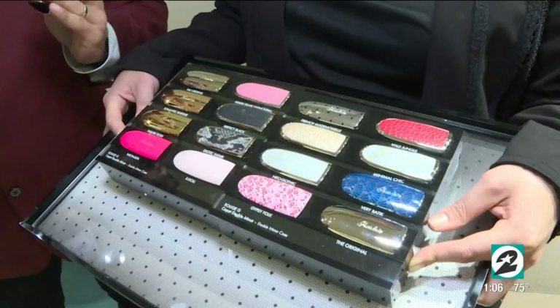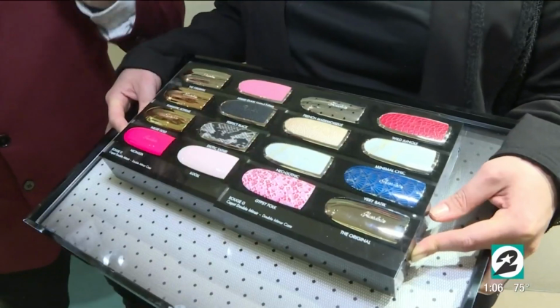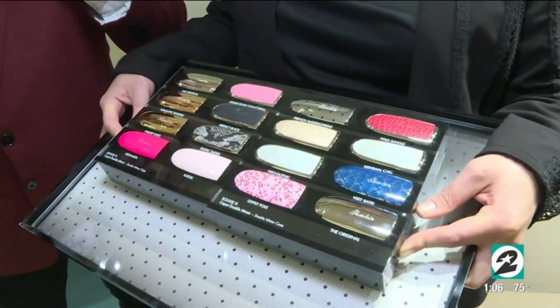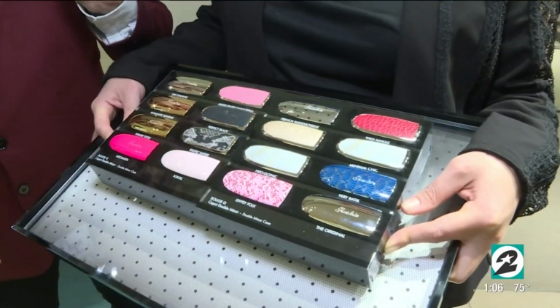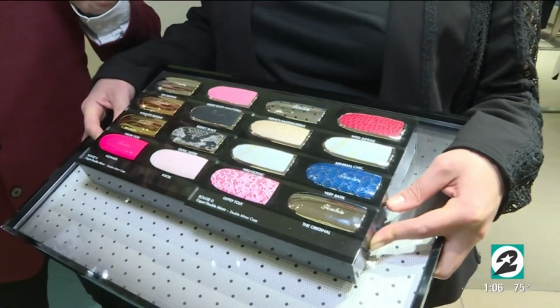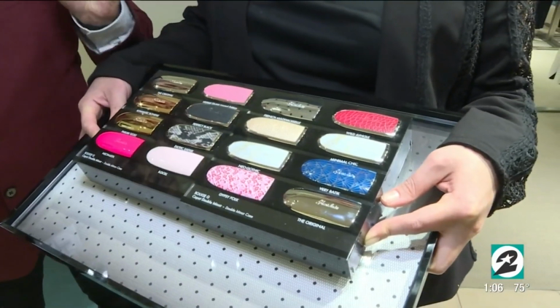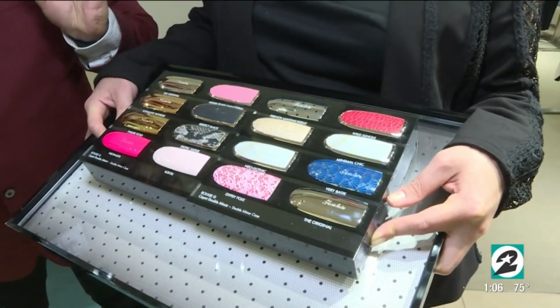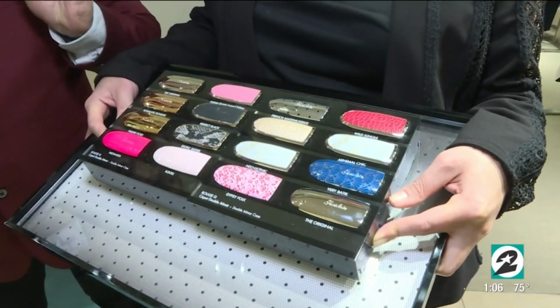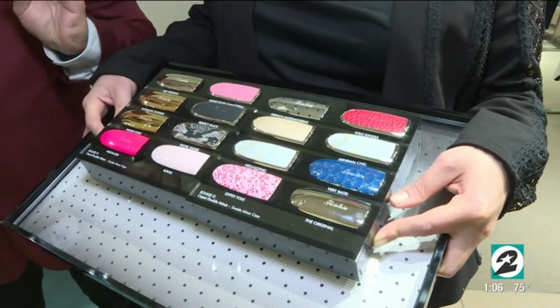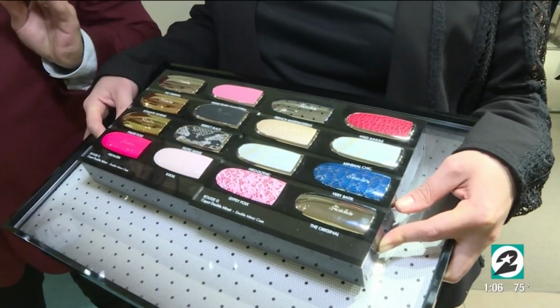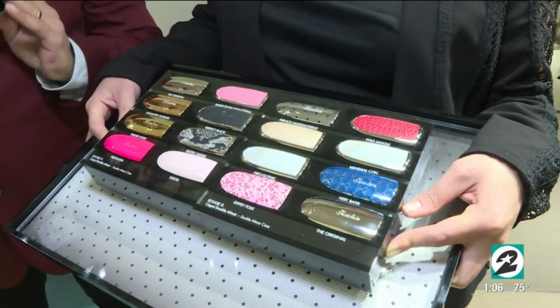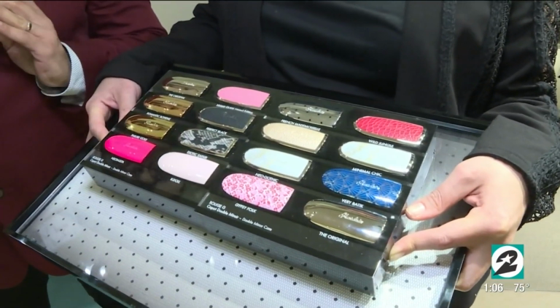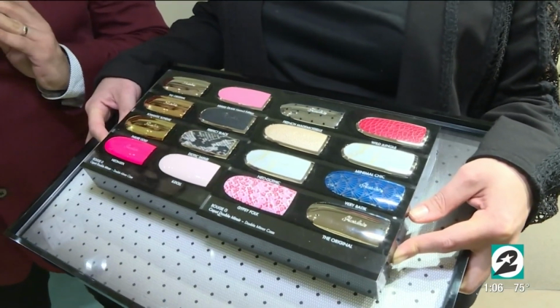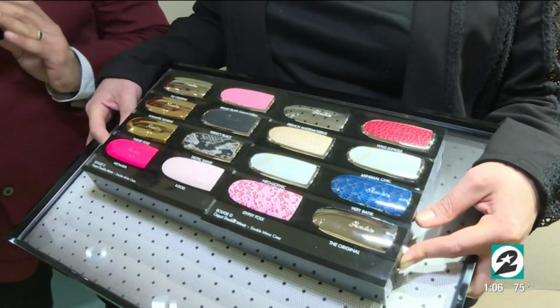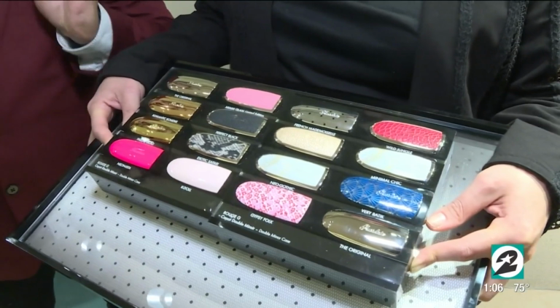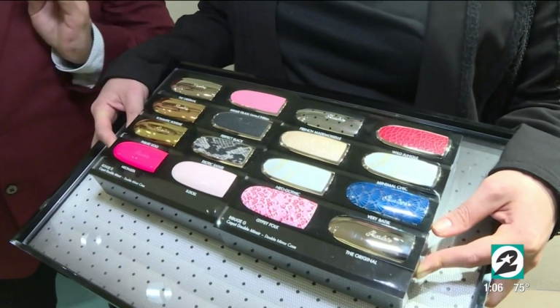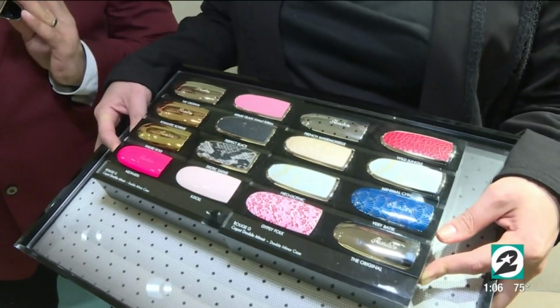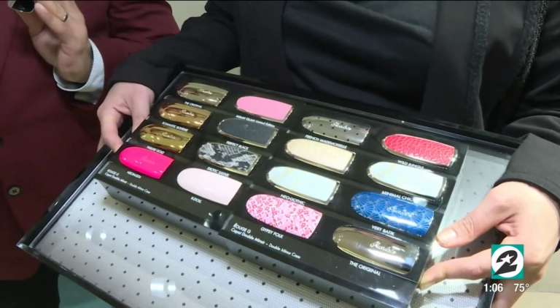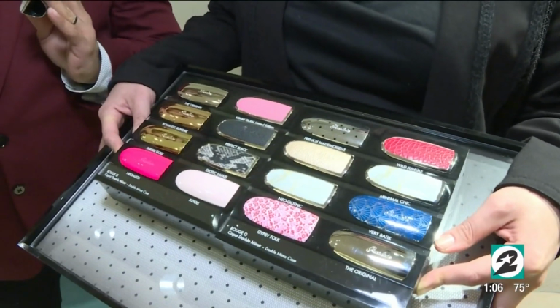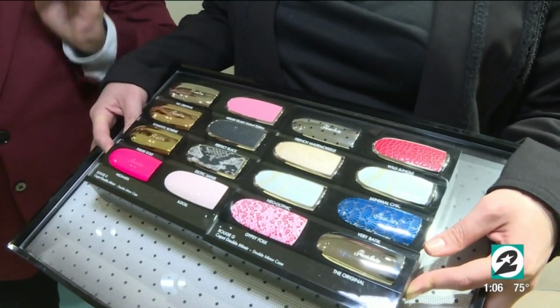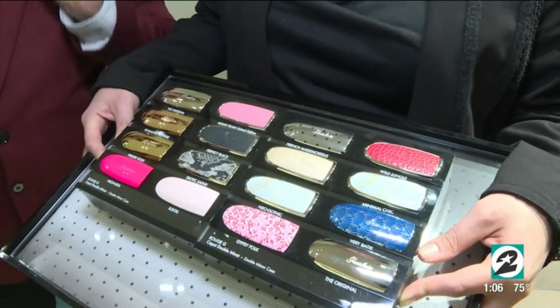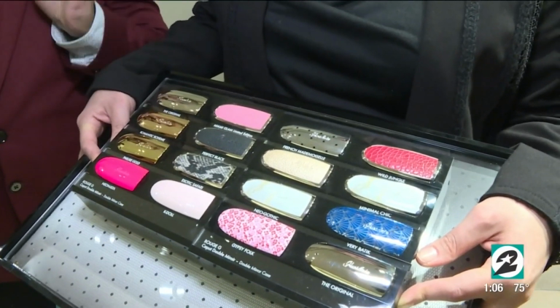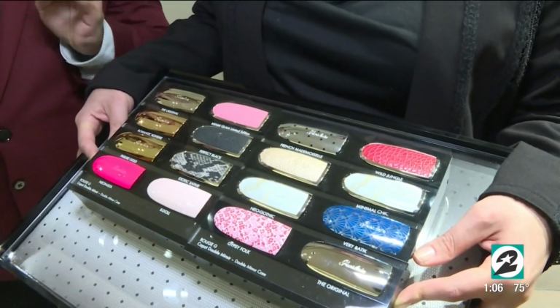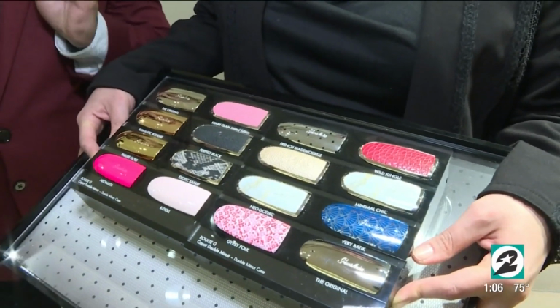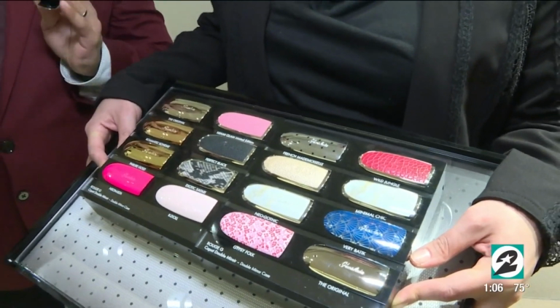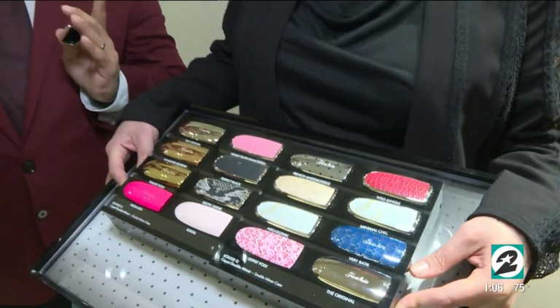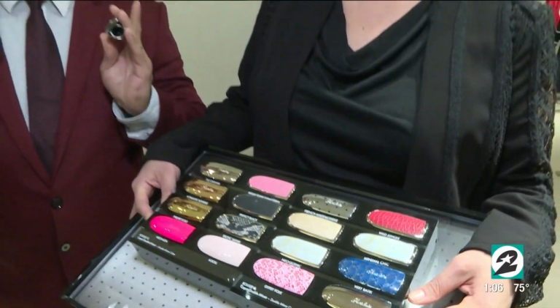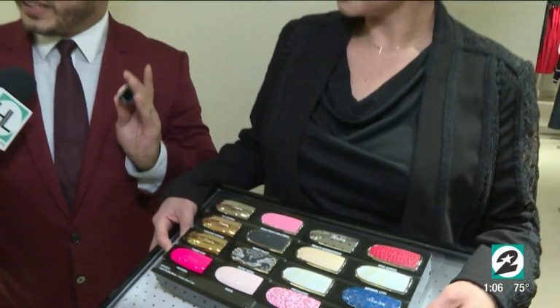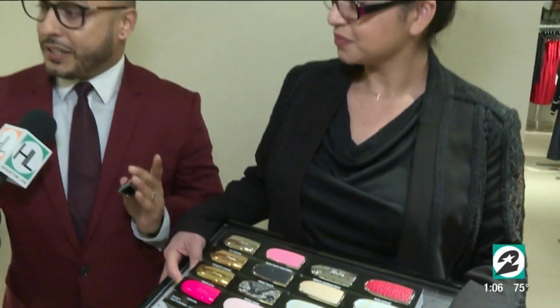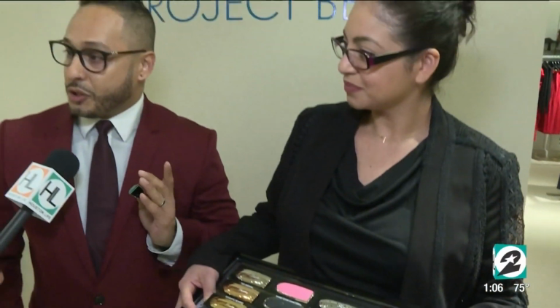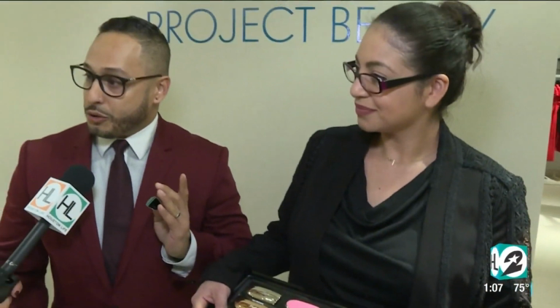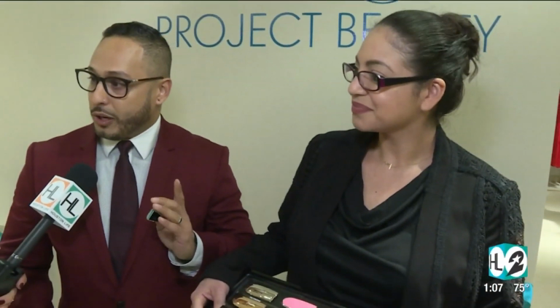For this particular Rouge G collection, we have 30 shades of lipsticks and 15 different cases to choose from.